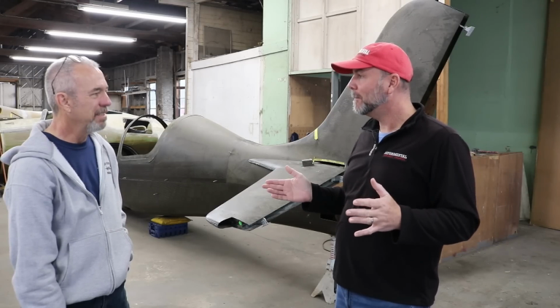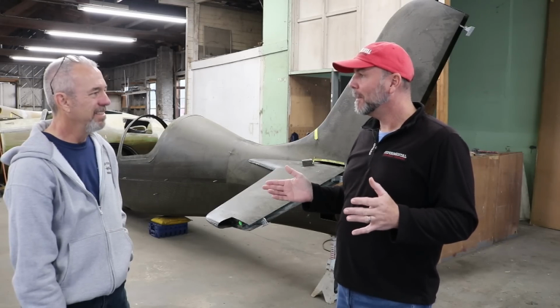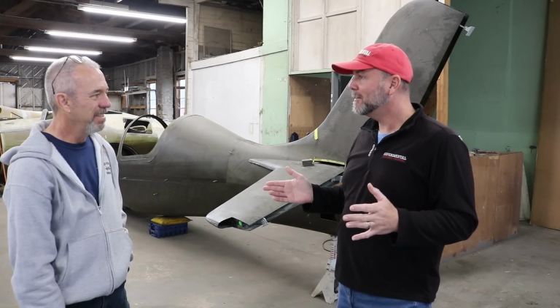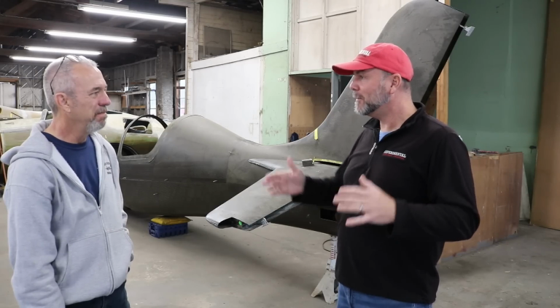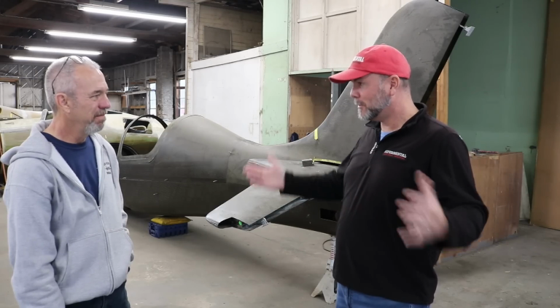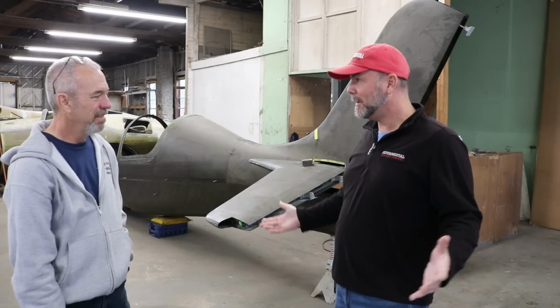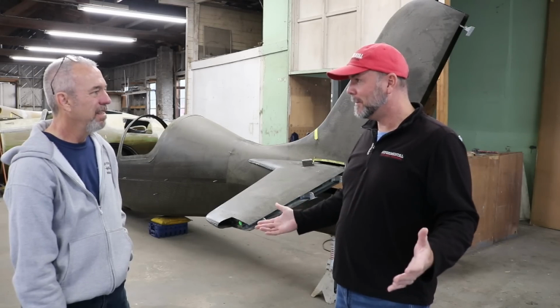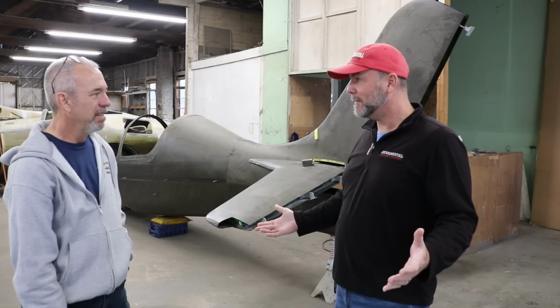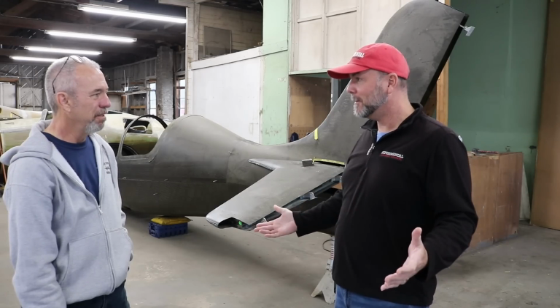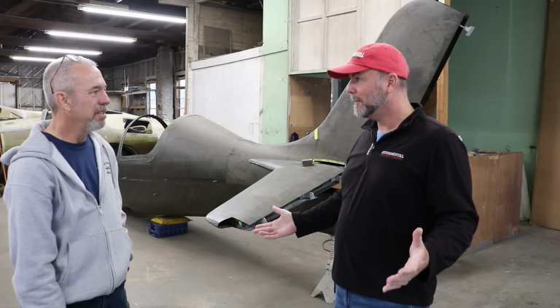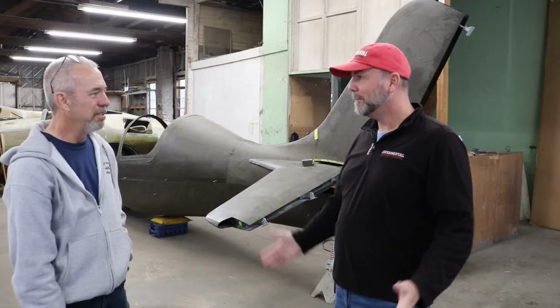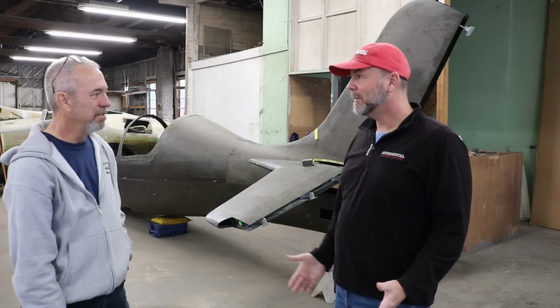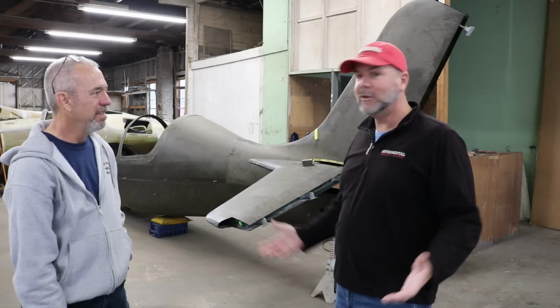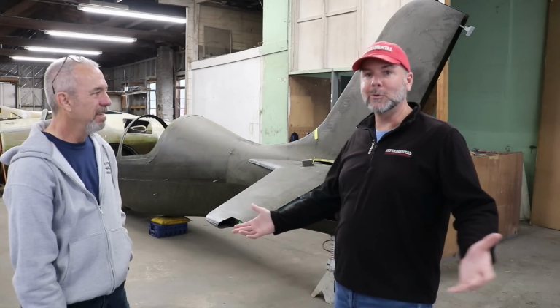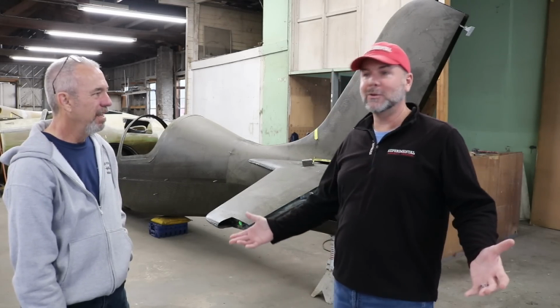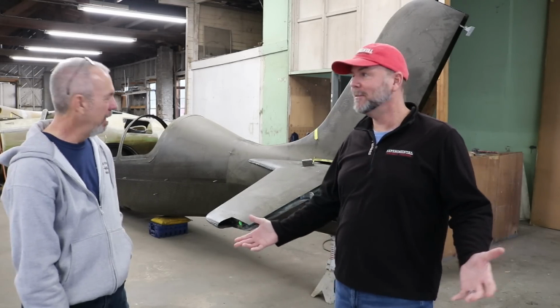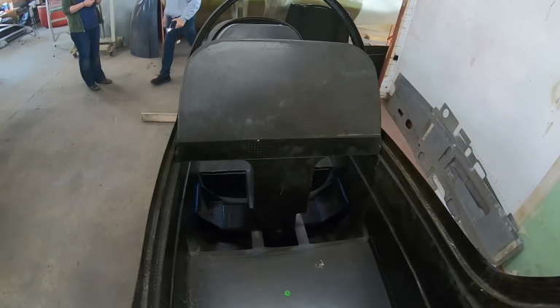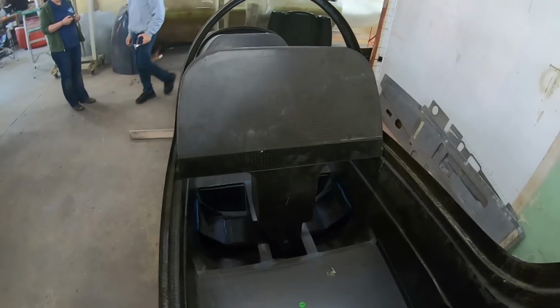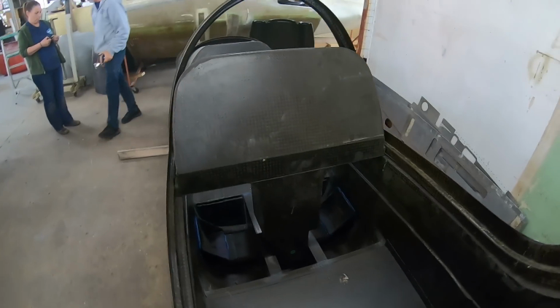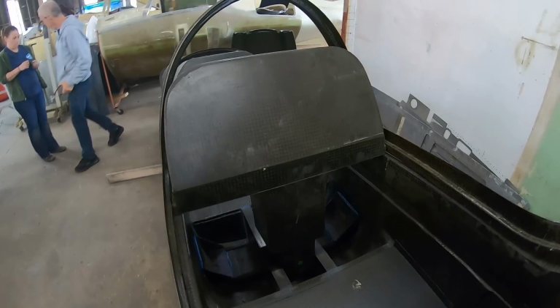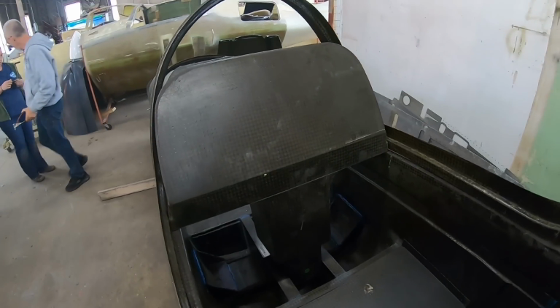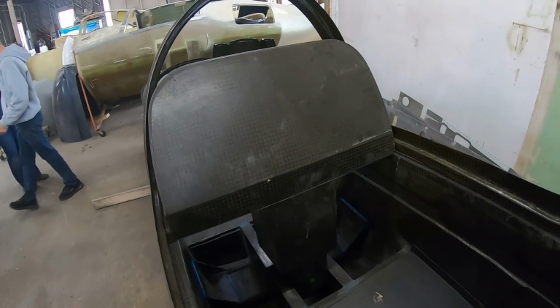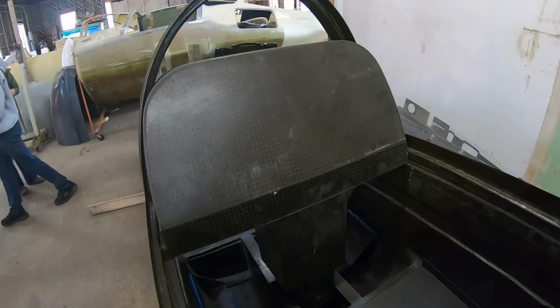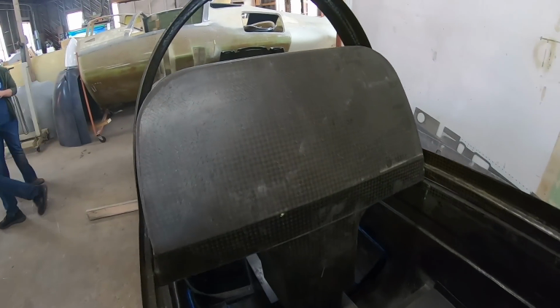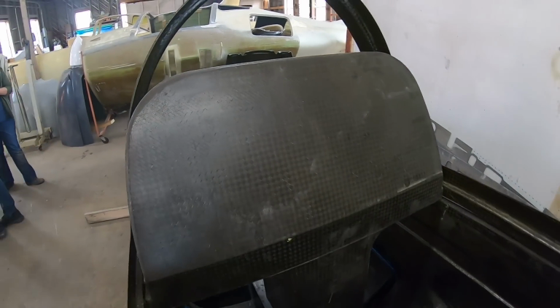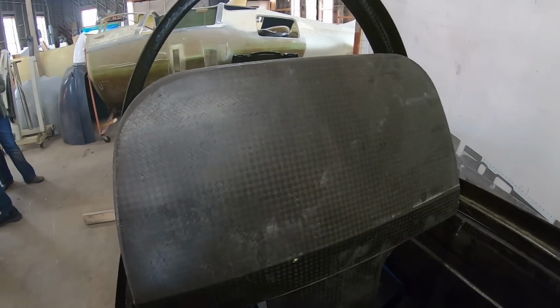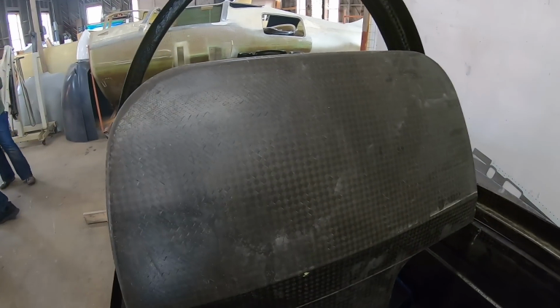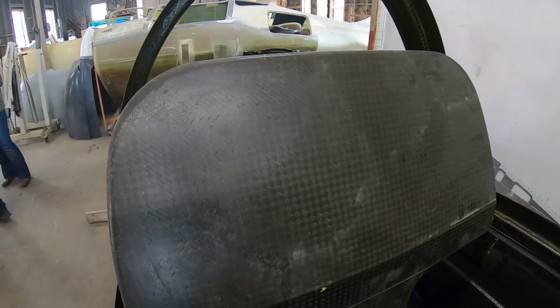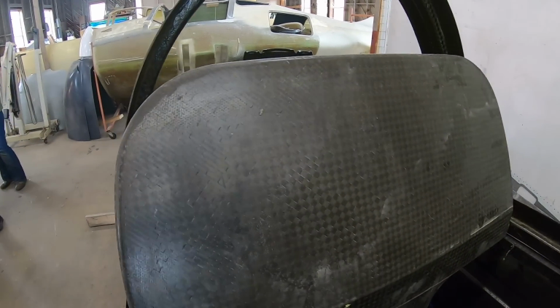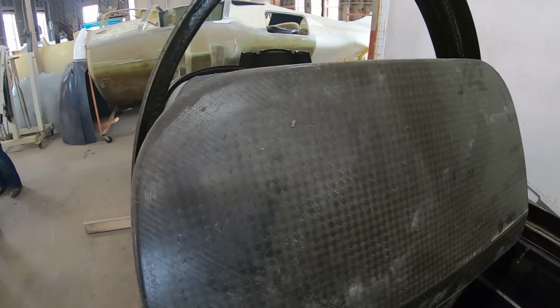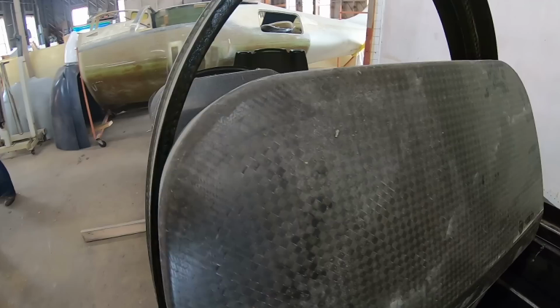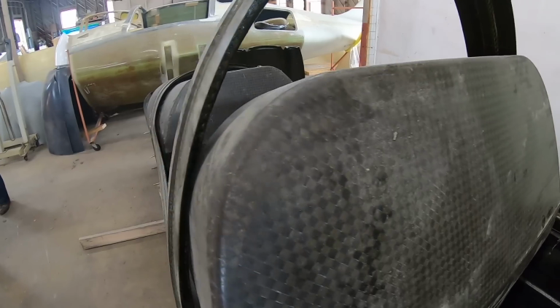This cockpit is 36 inches wide — it's huge. And there's a baggage compartment that will accommodate golf clubs for two.